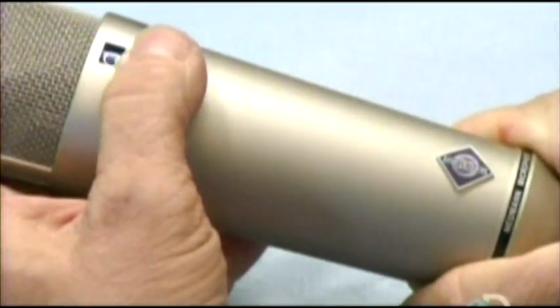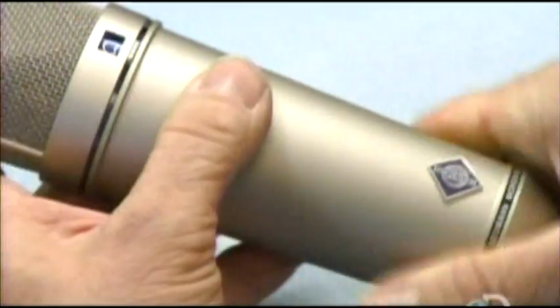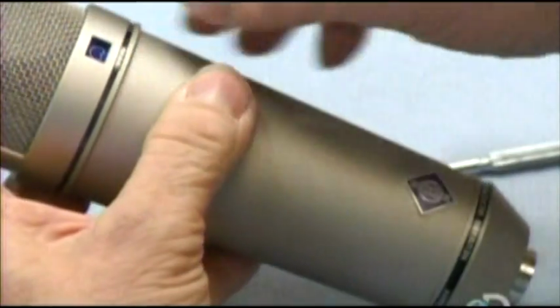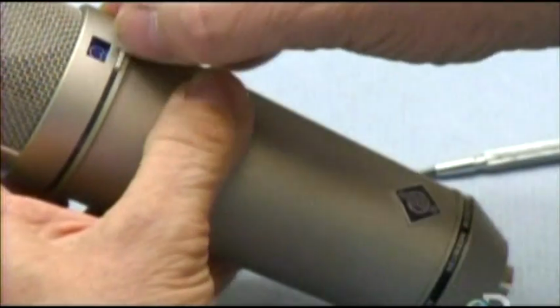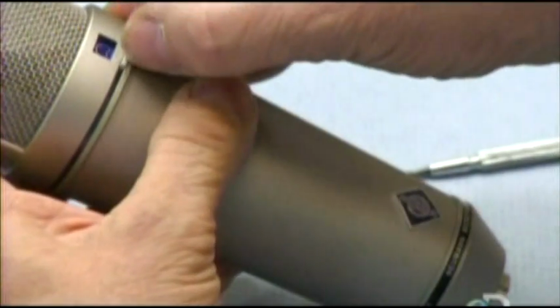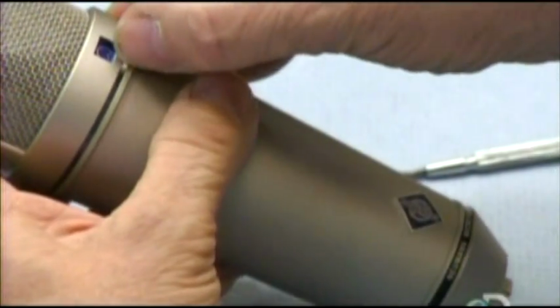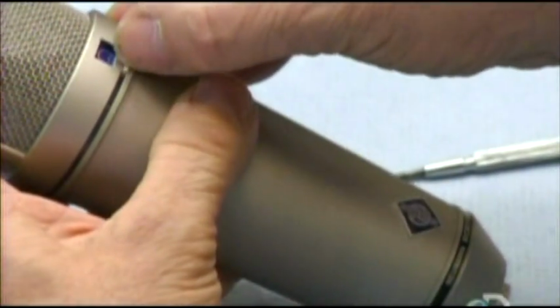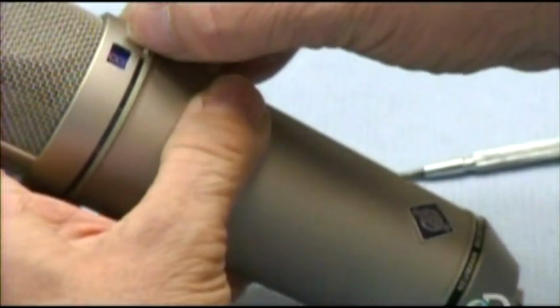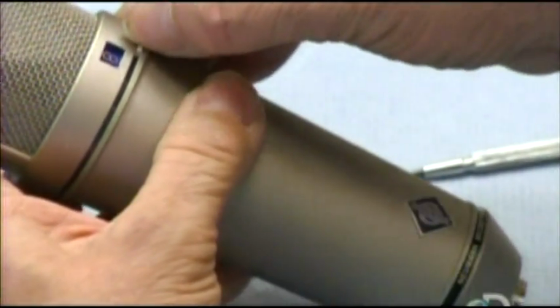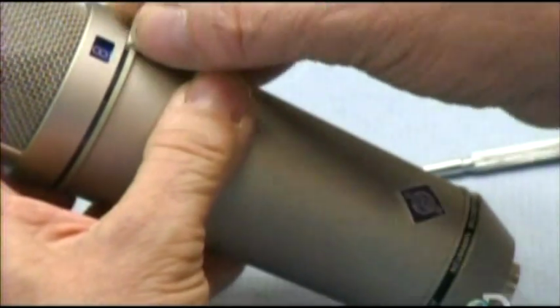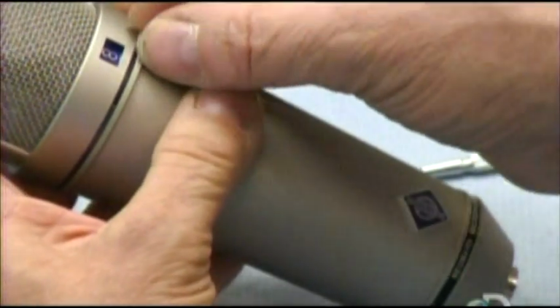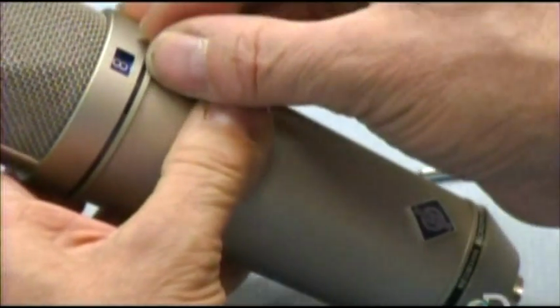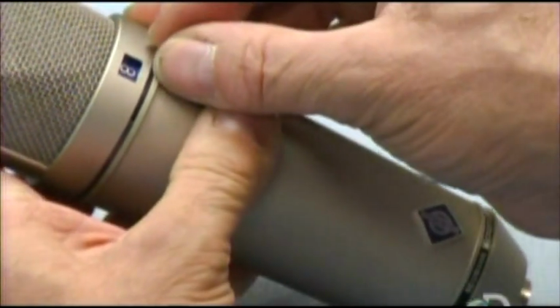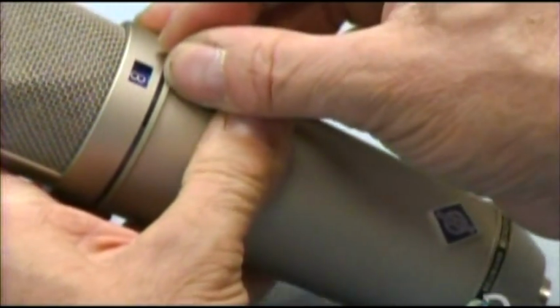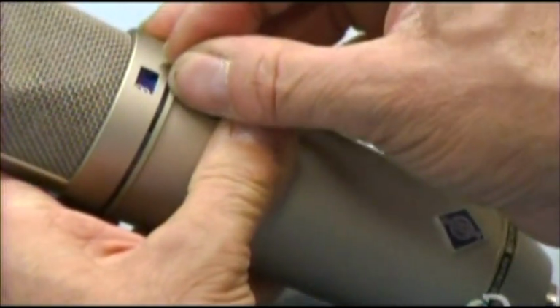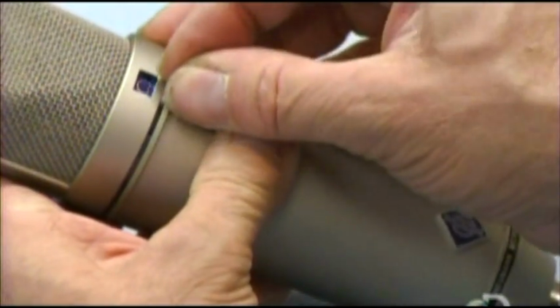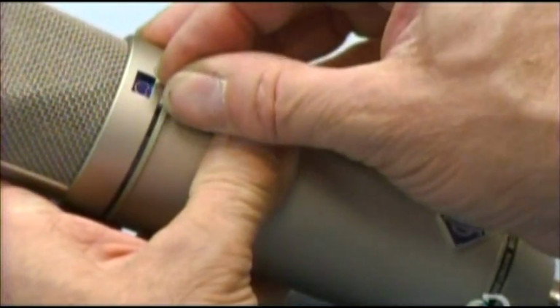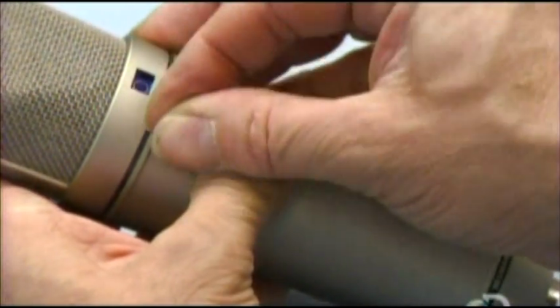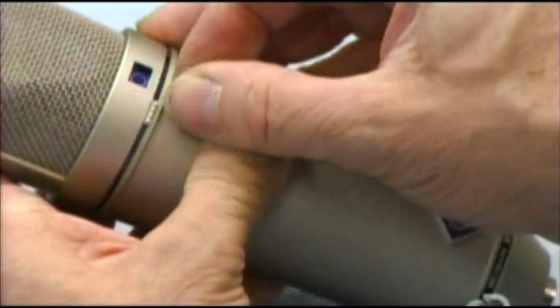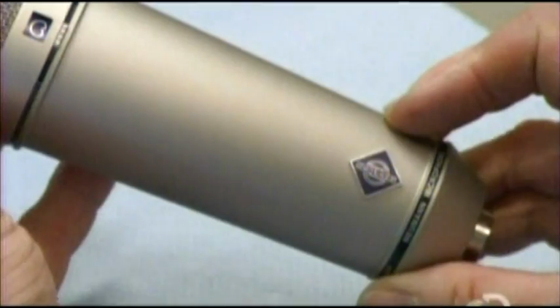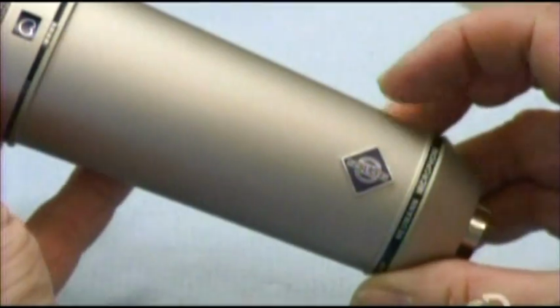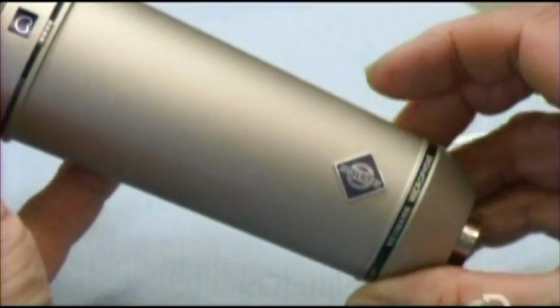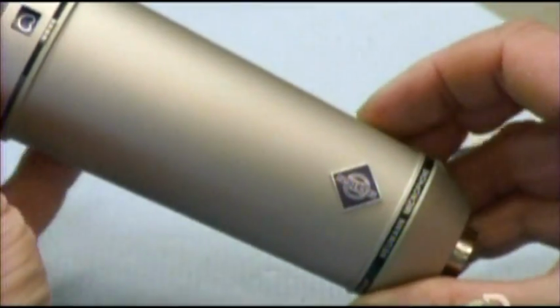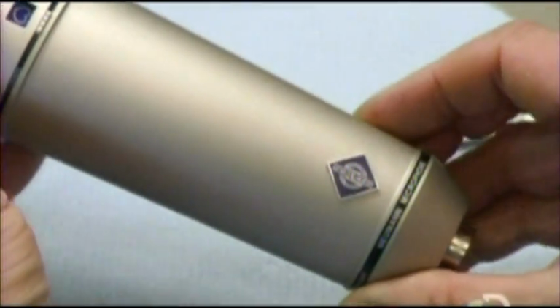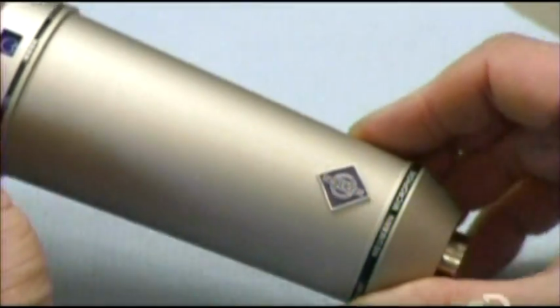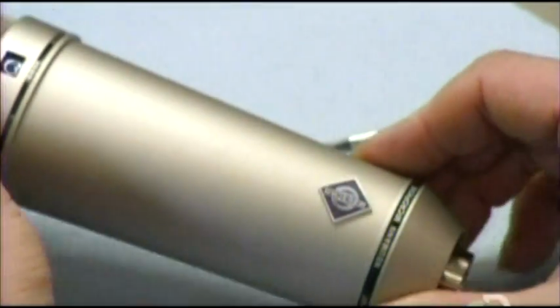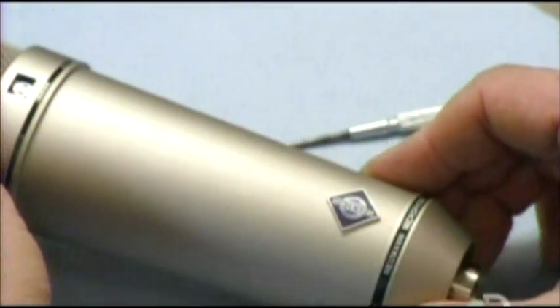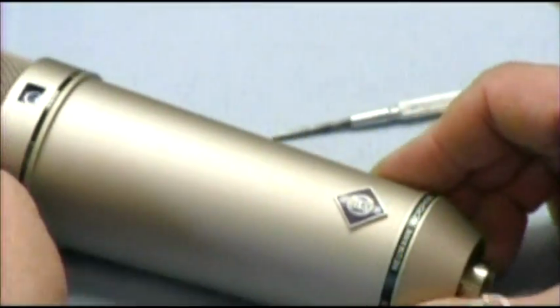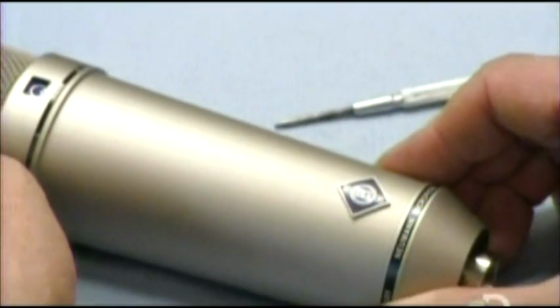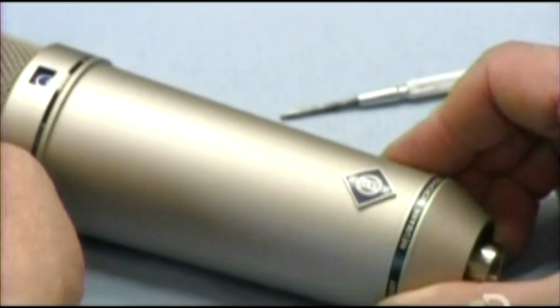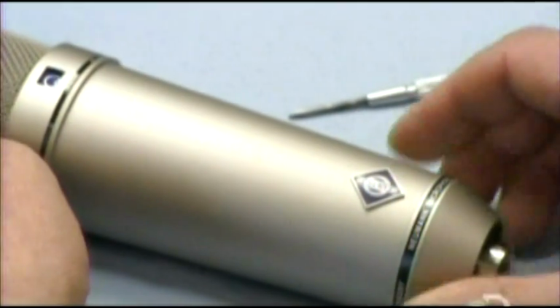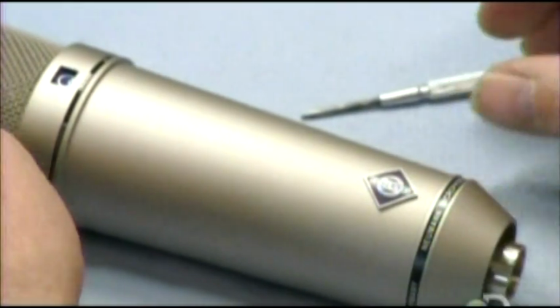He checks the switch that changes the directionality of the mic, and now it's ready for a sound check.